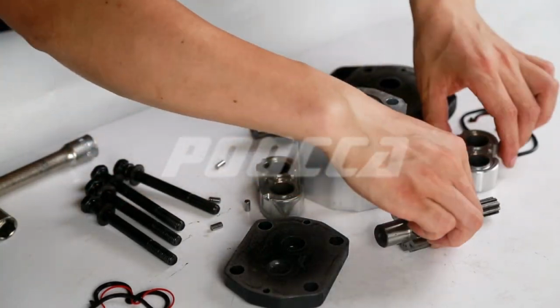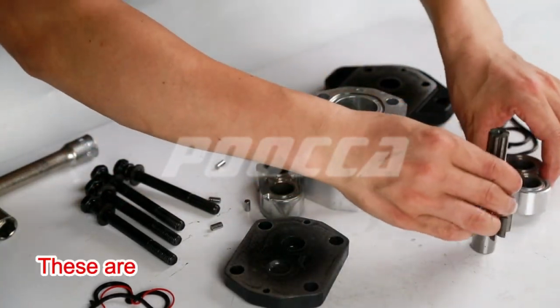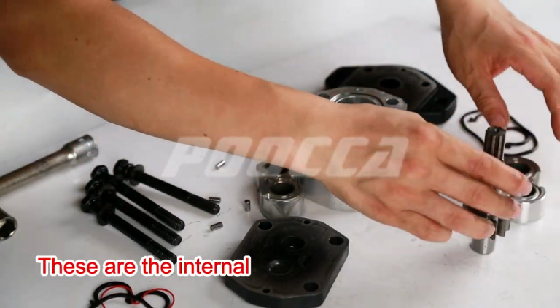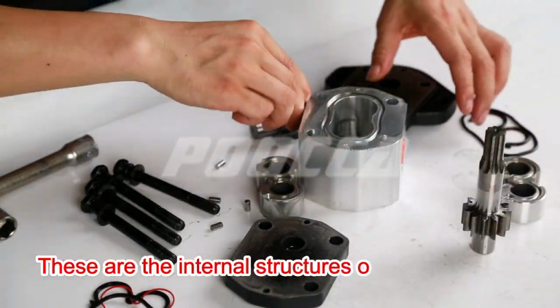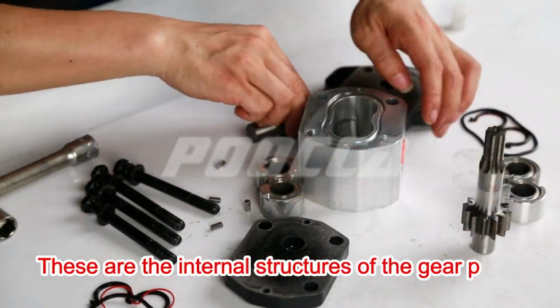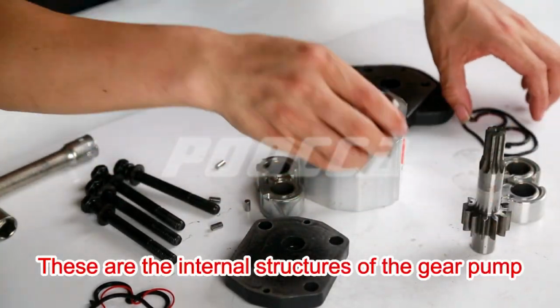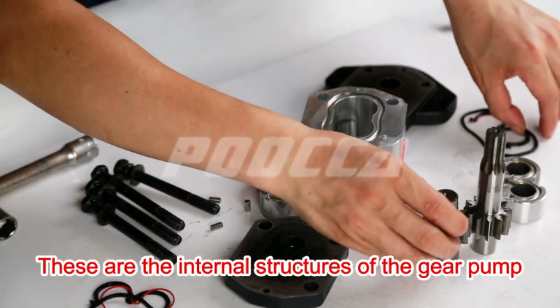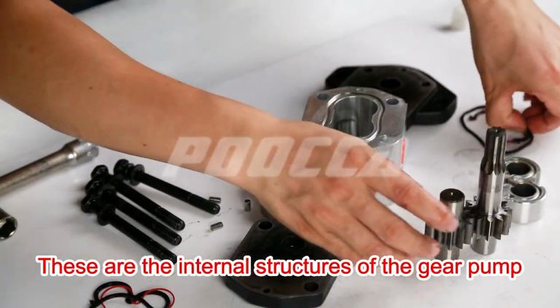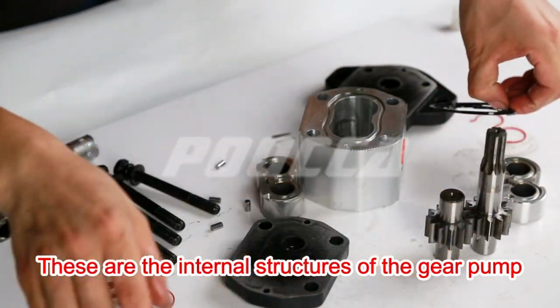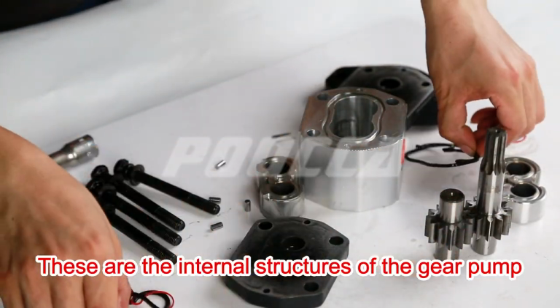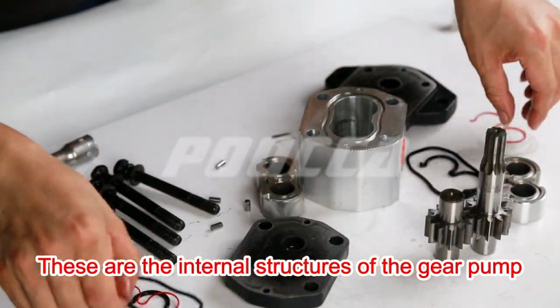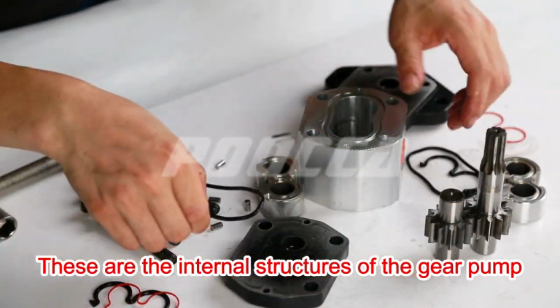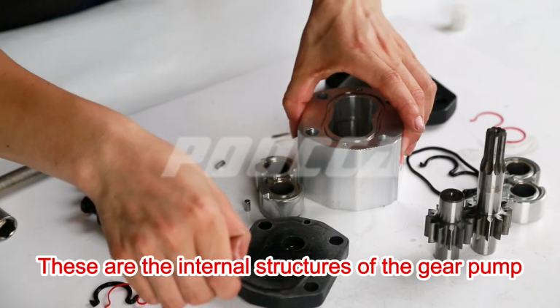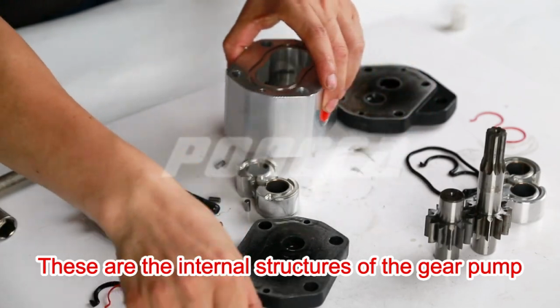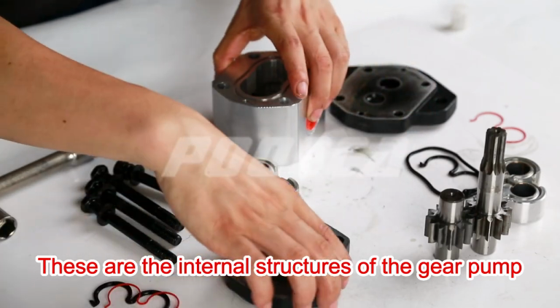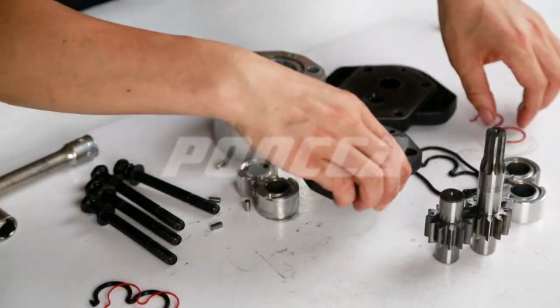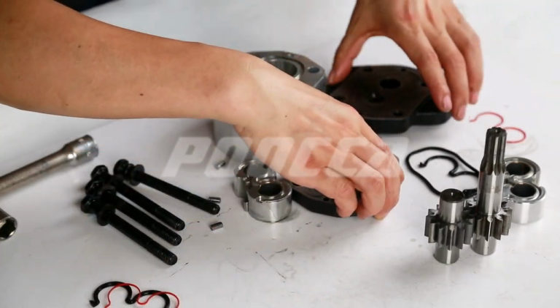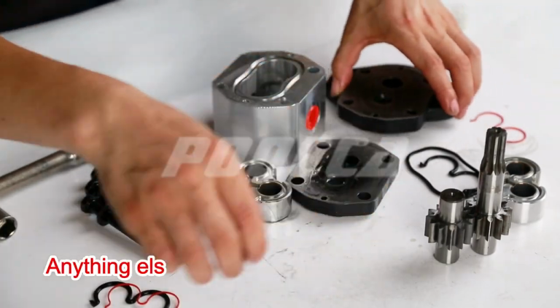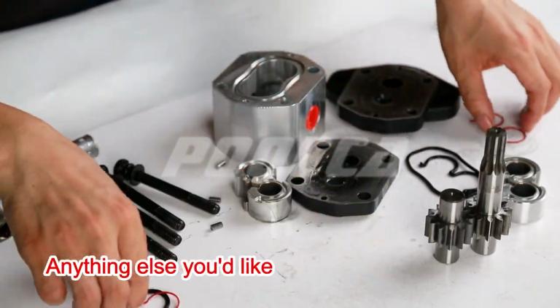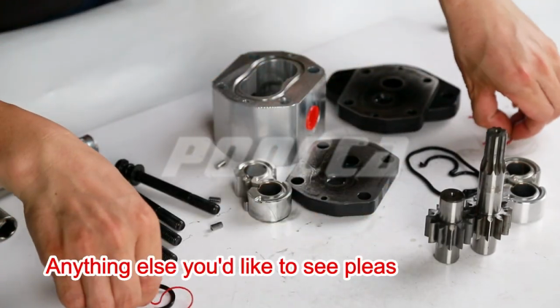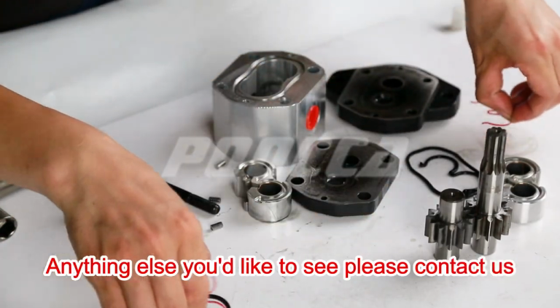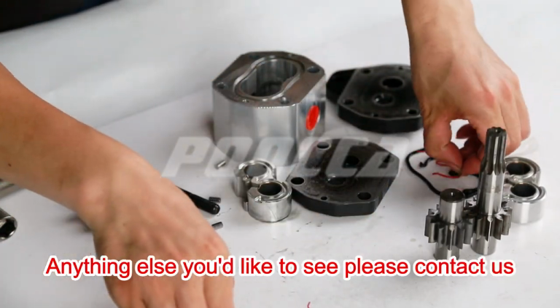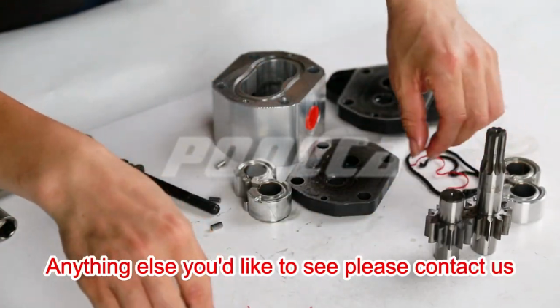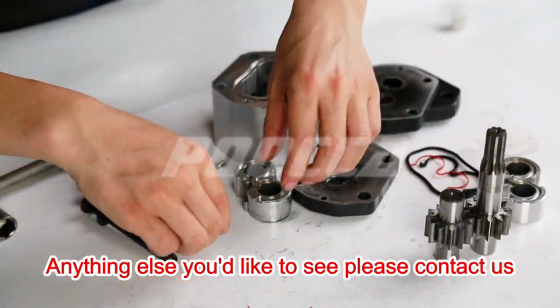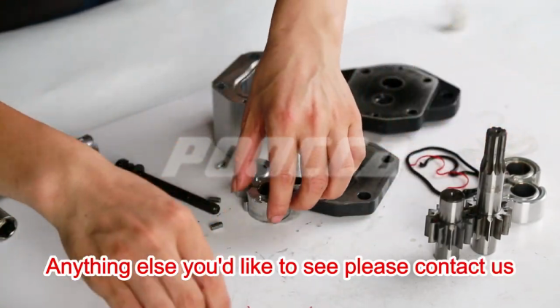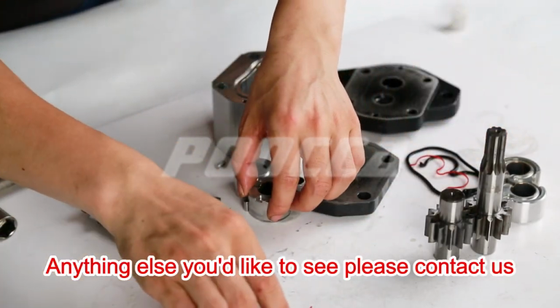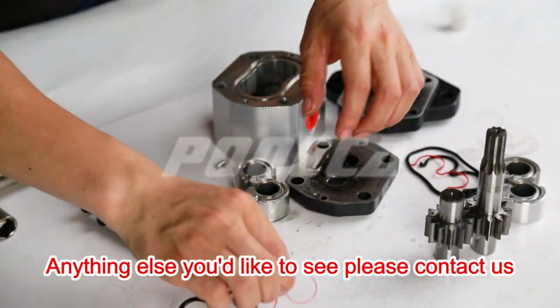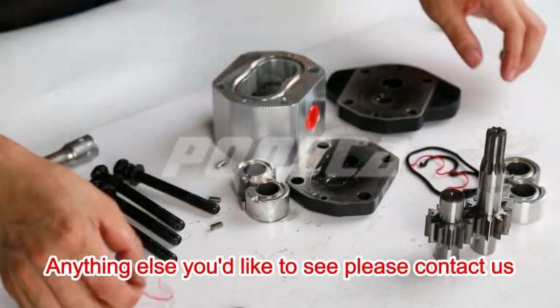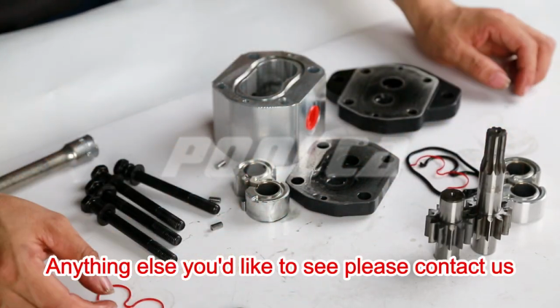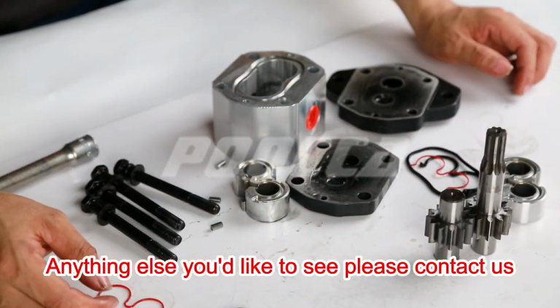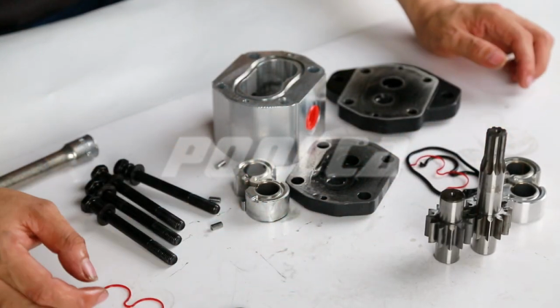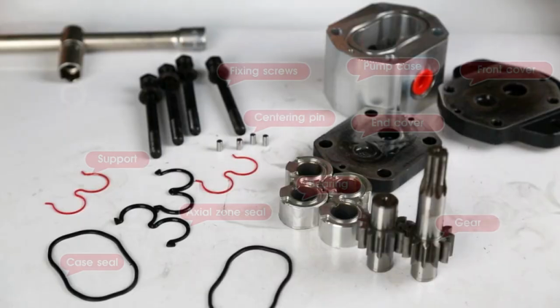These are the internal structures of the gear pump. Anything else you'd like to see, please contact us.